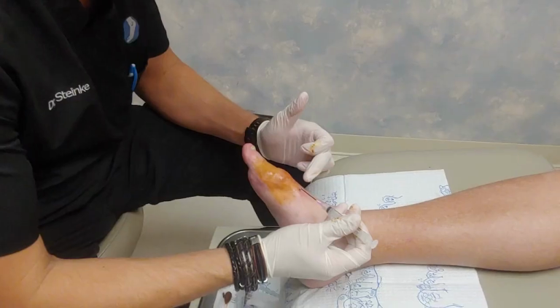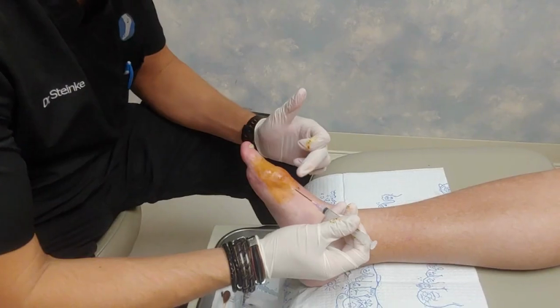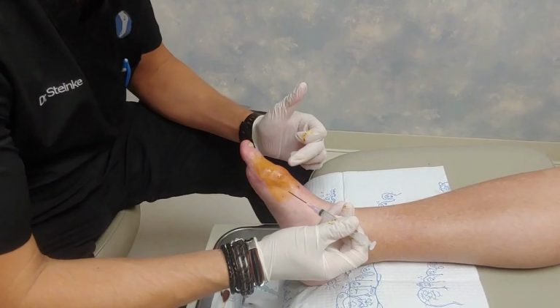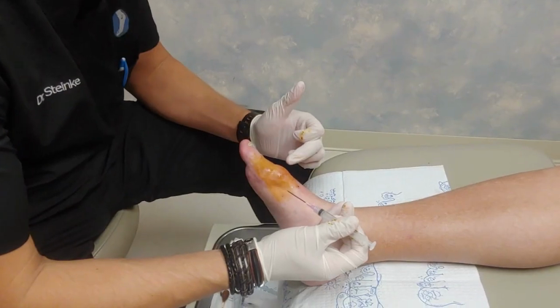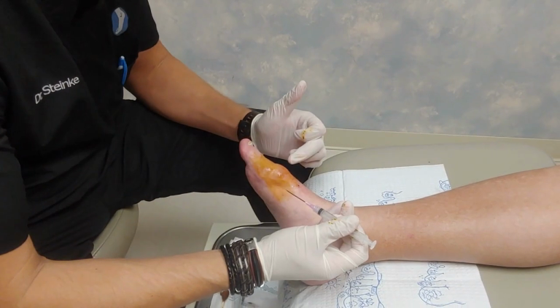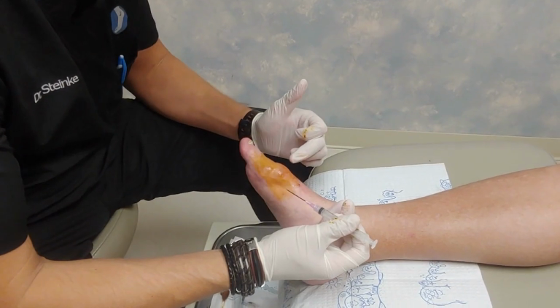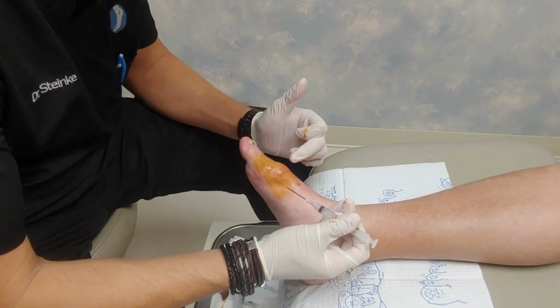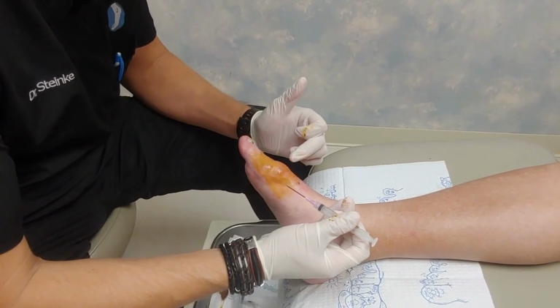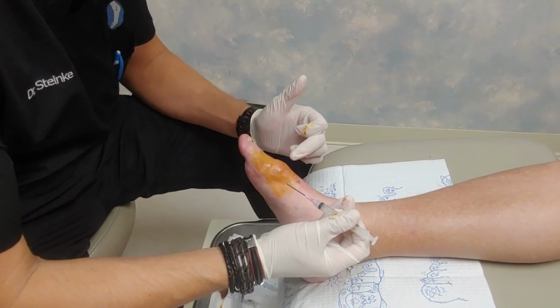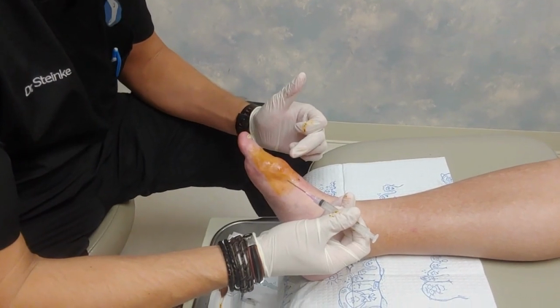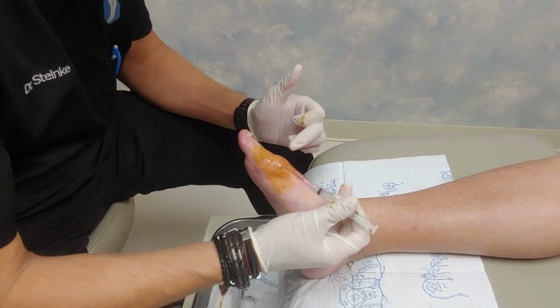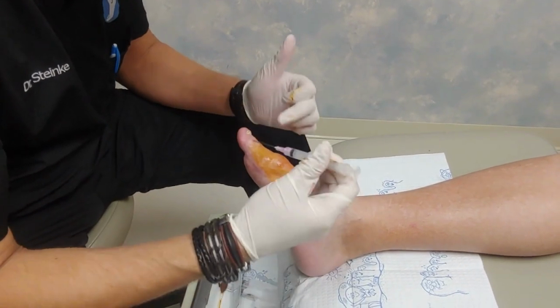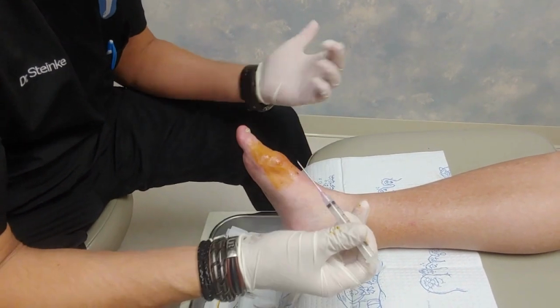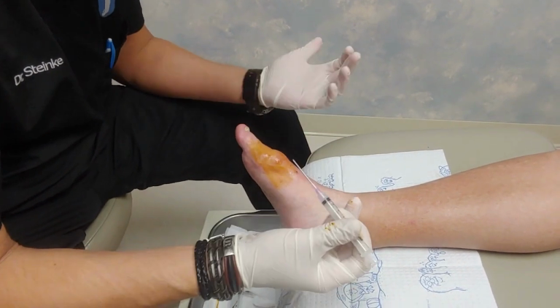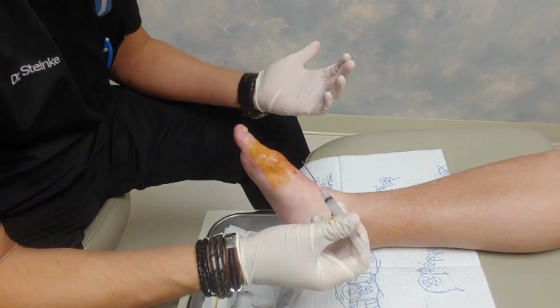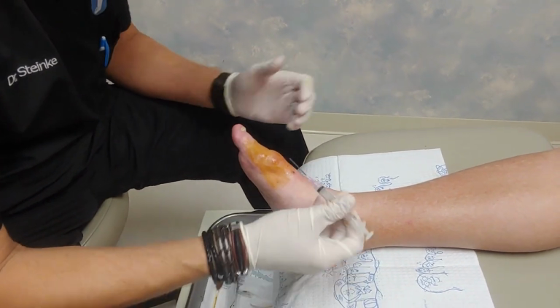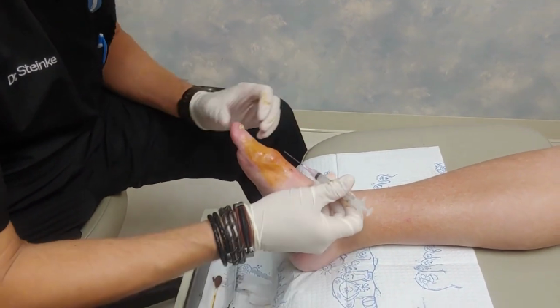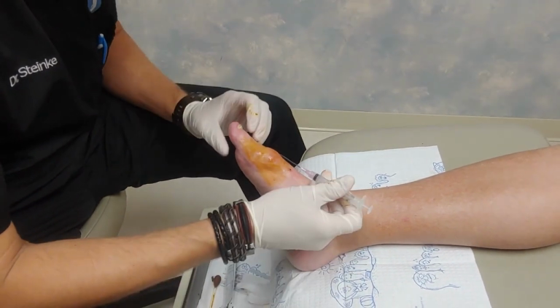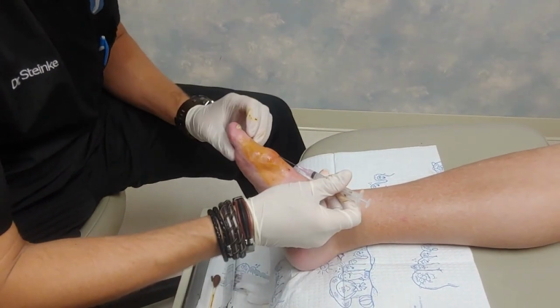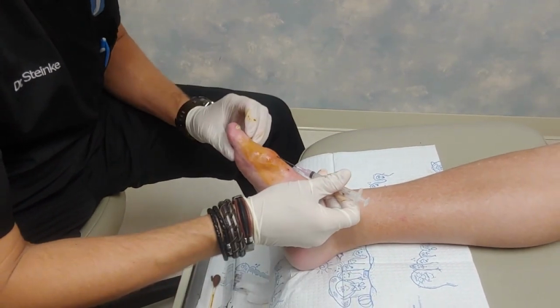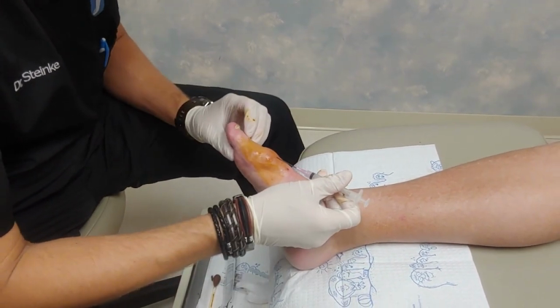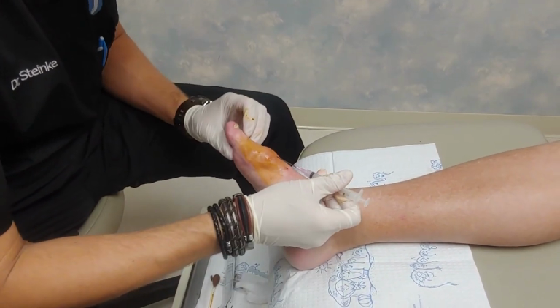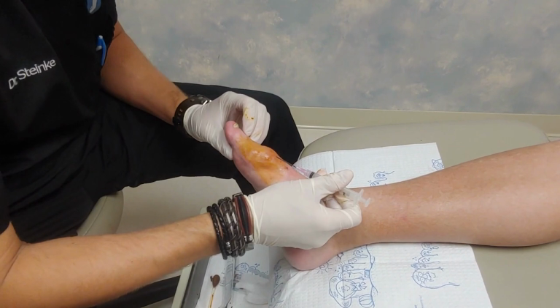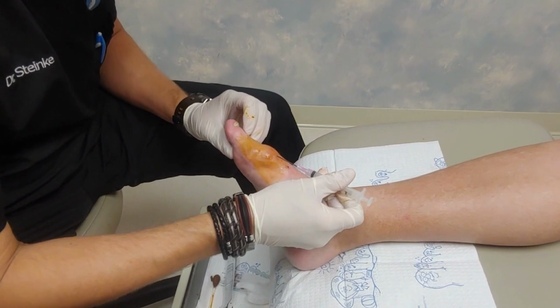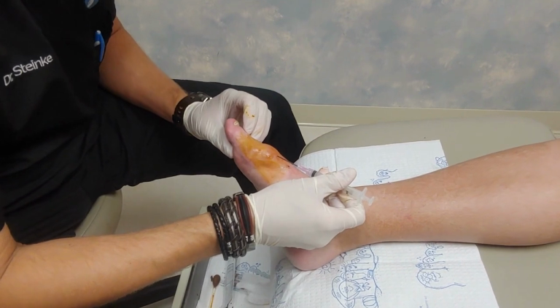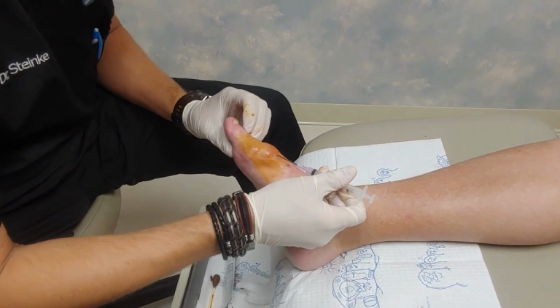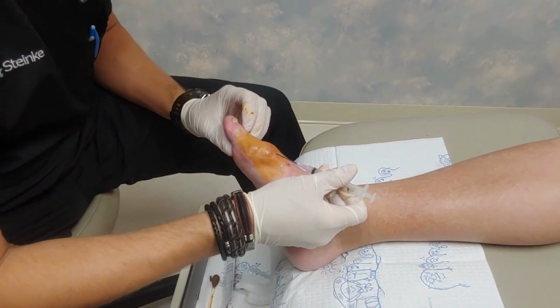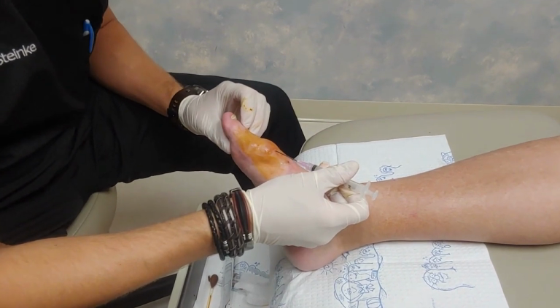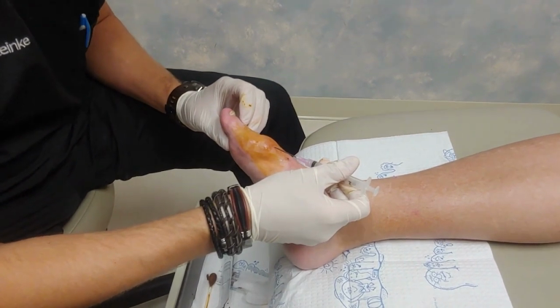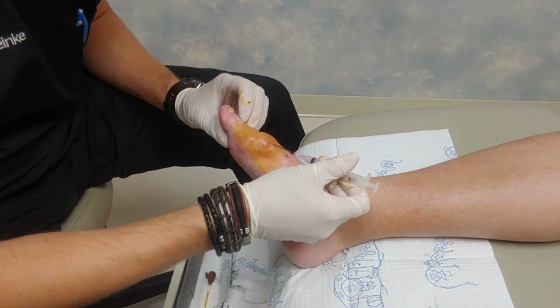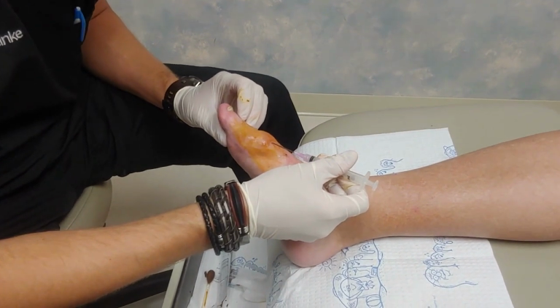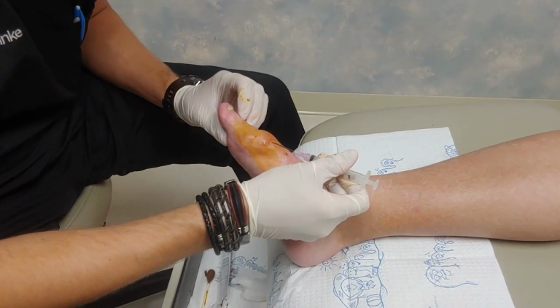We've numbed up the area around that area so the patient doesn't feel pain with this. Do you feel any sharpness as I do that?